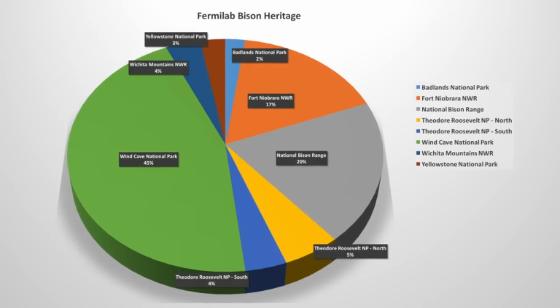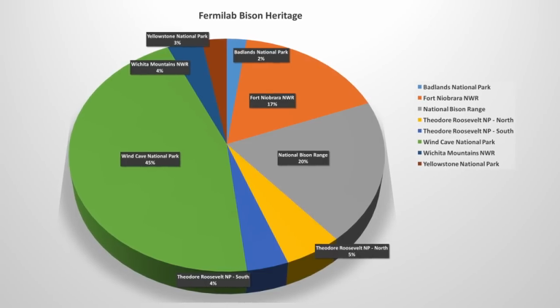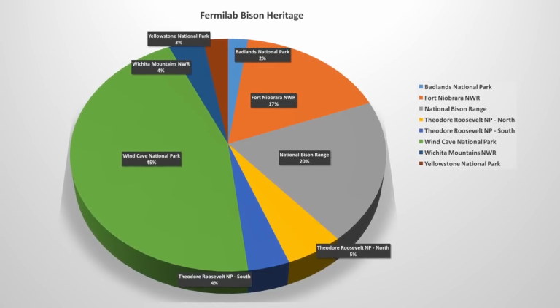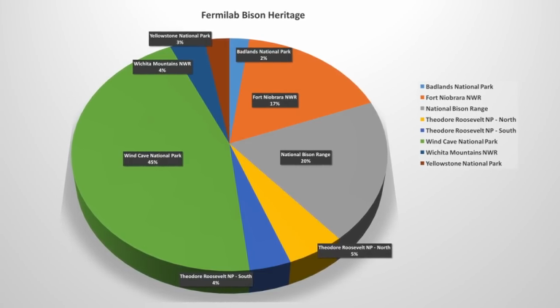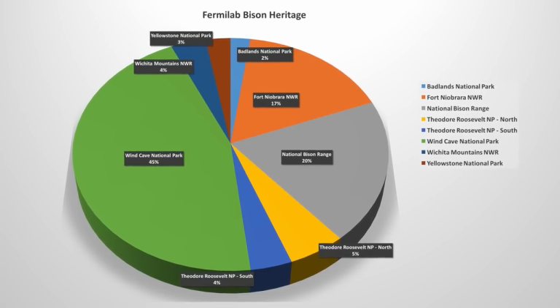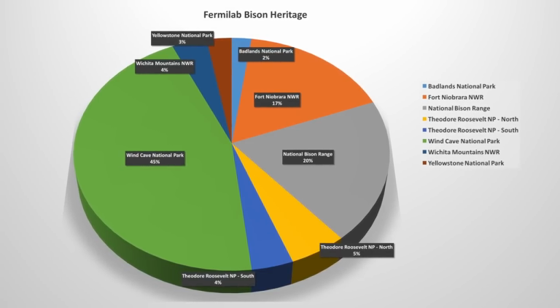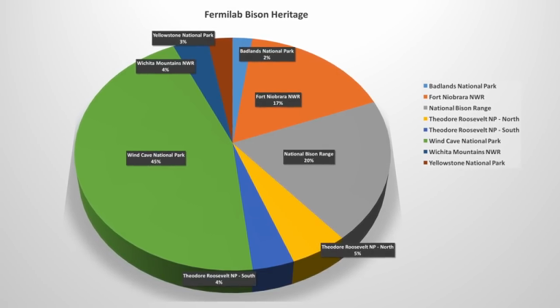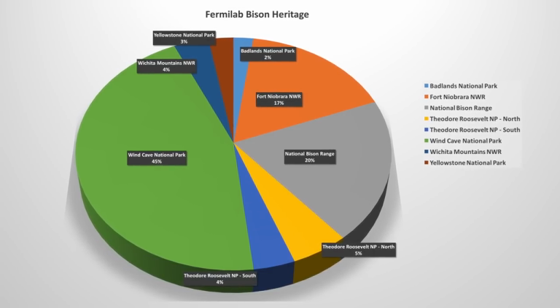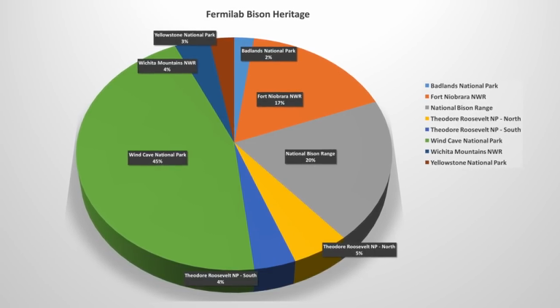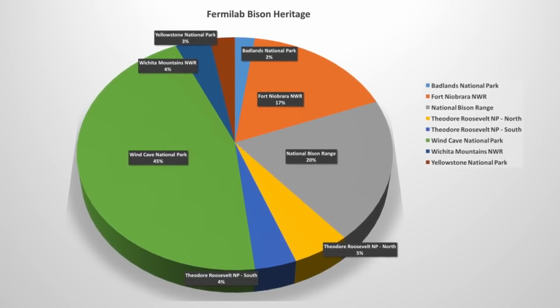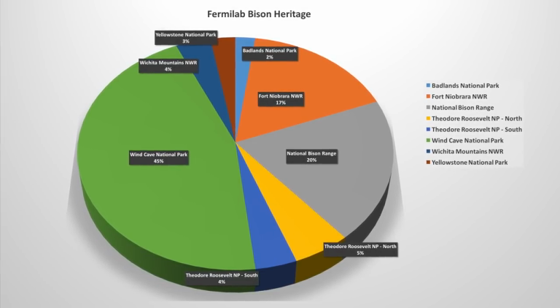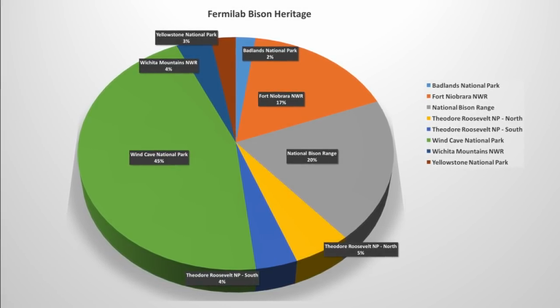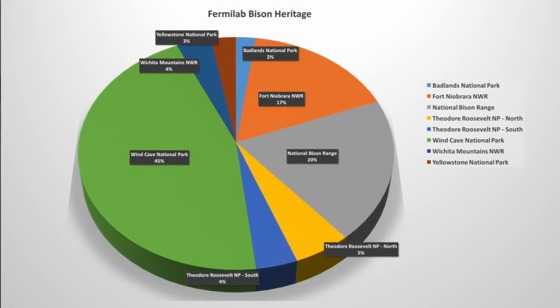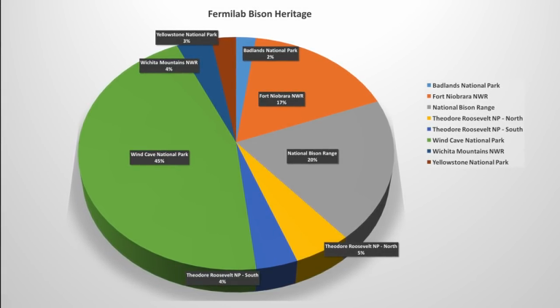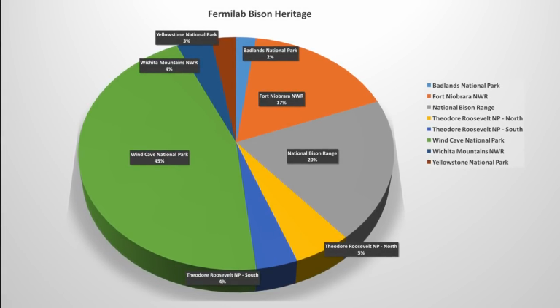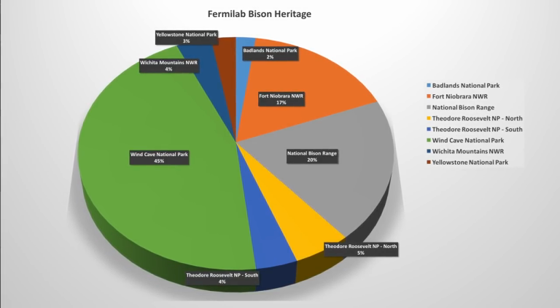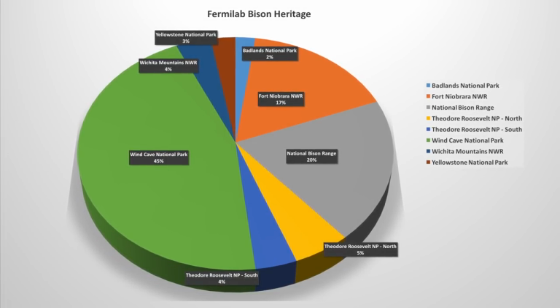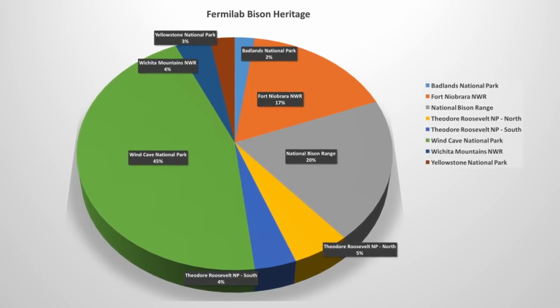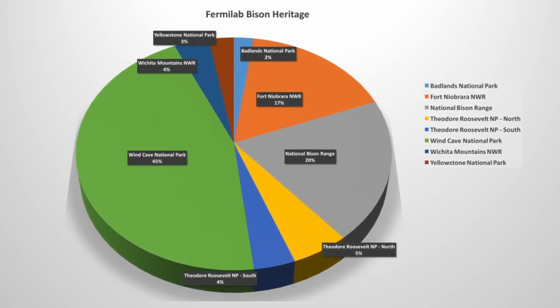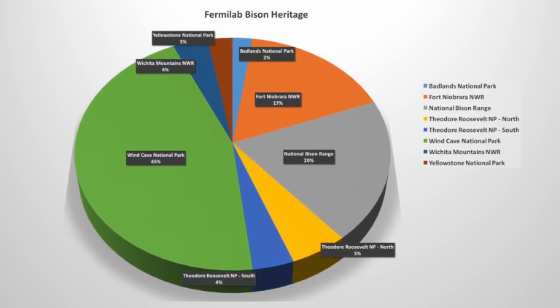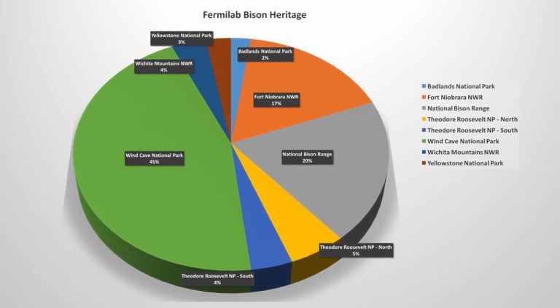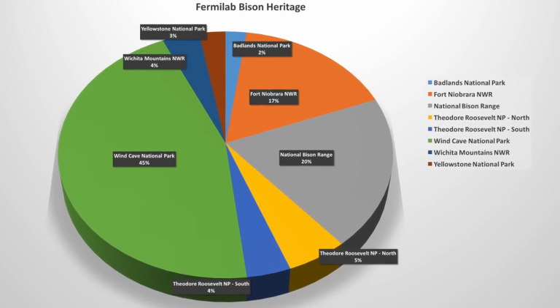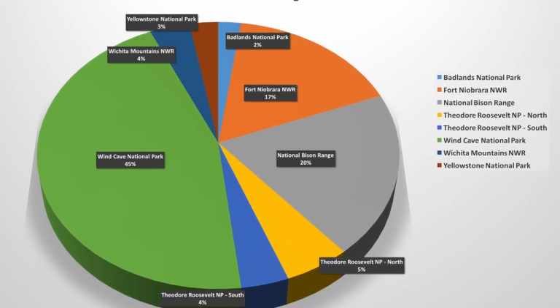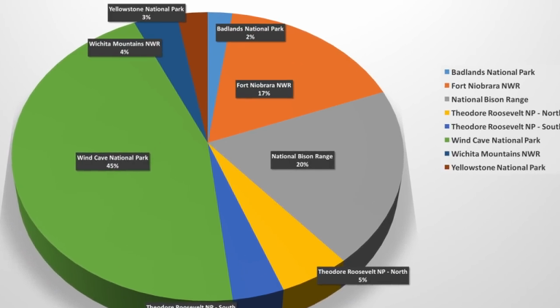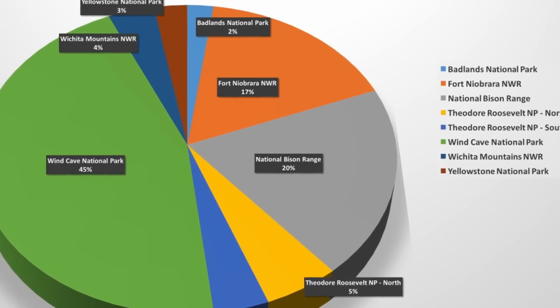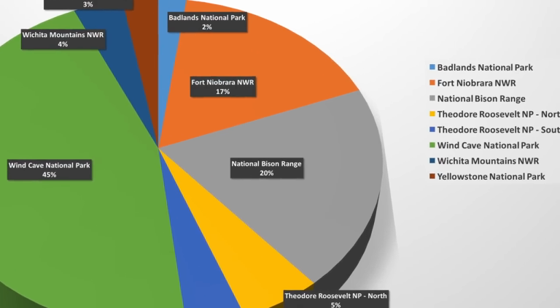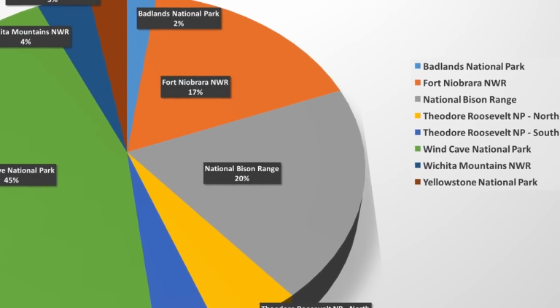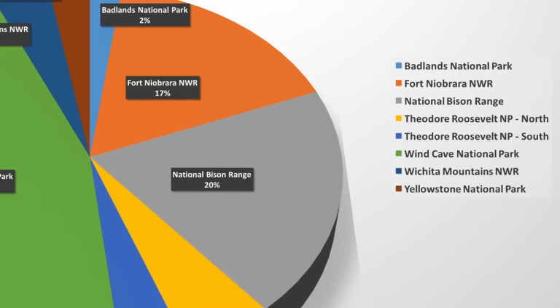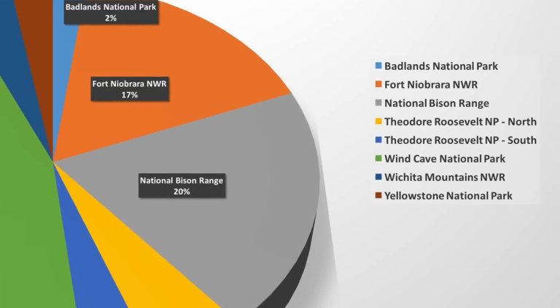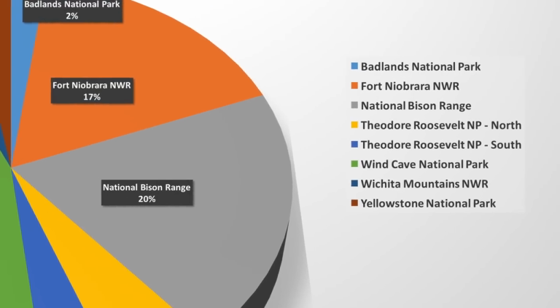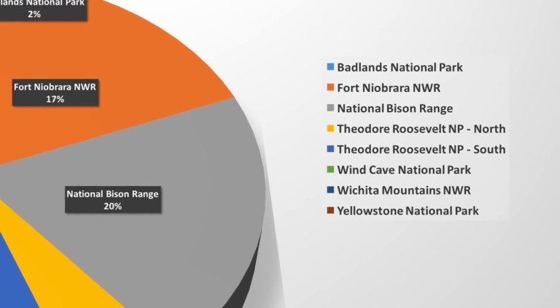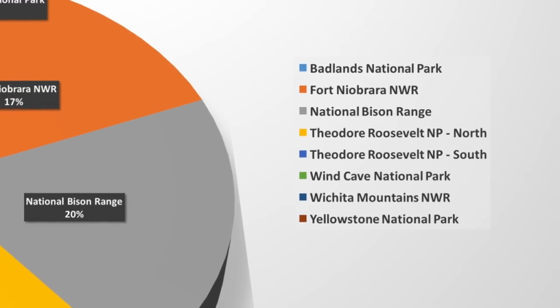The herd is also genetically diverse, with ancestors from eight federal herds, including Yellowstone and Wind Cave National Park.